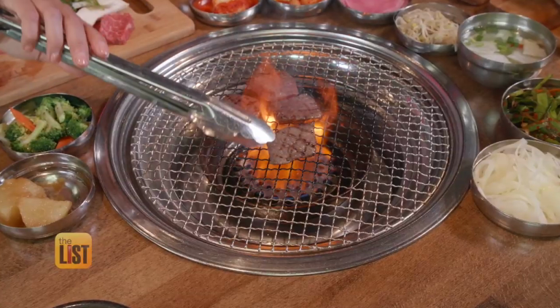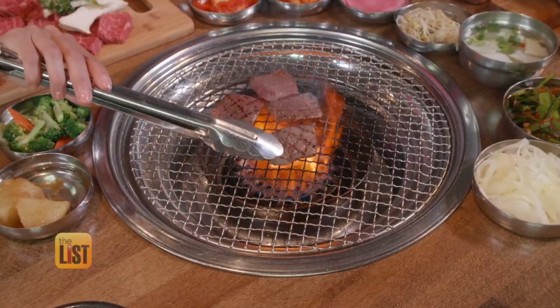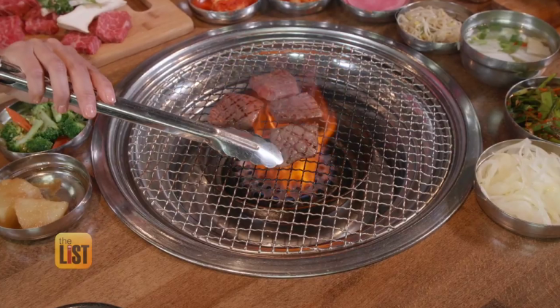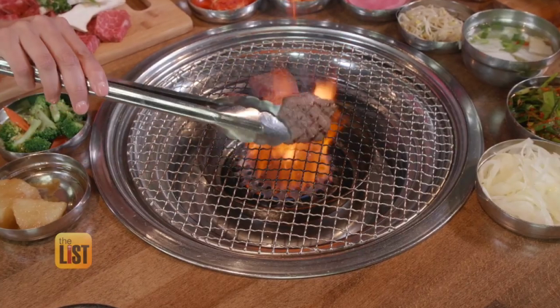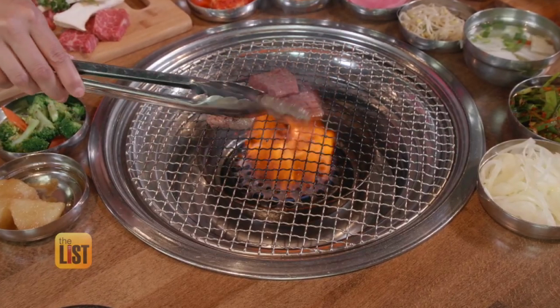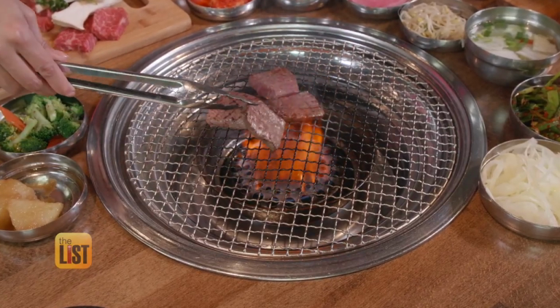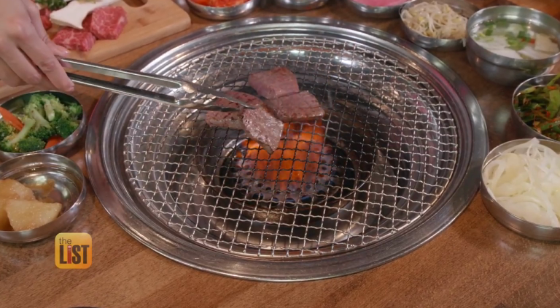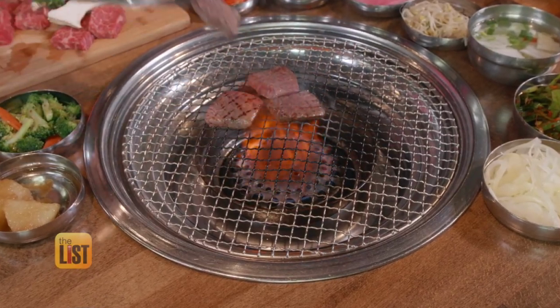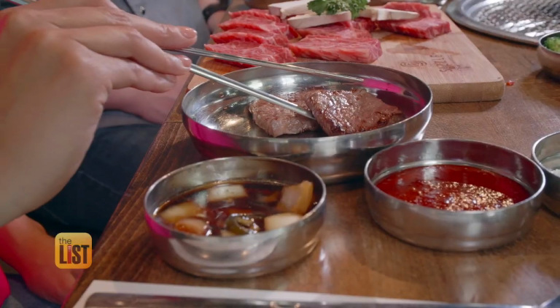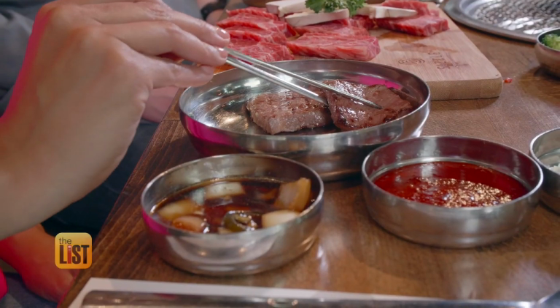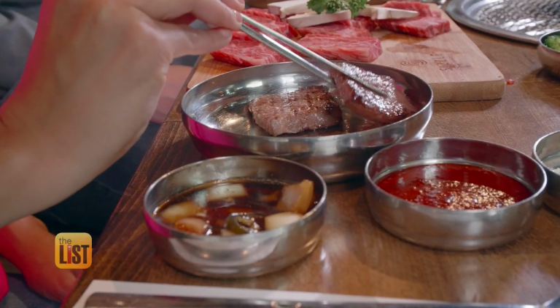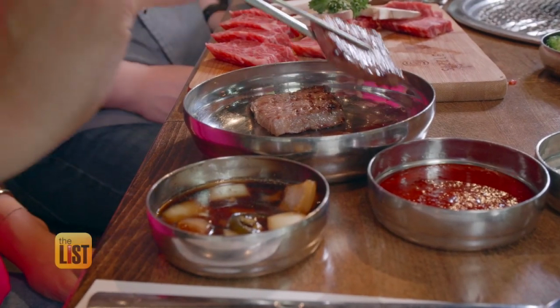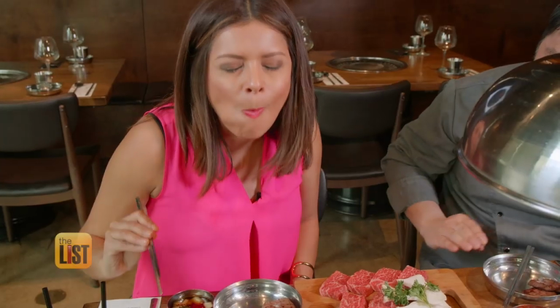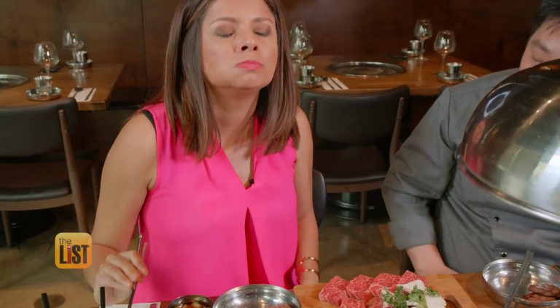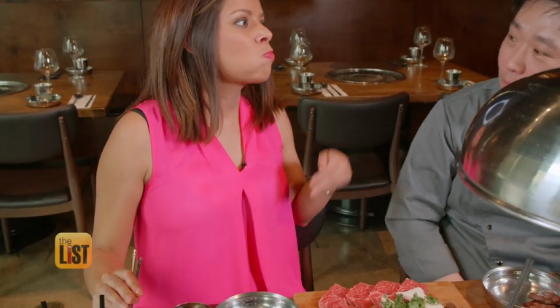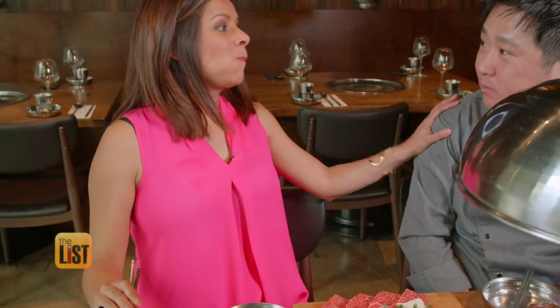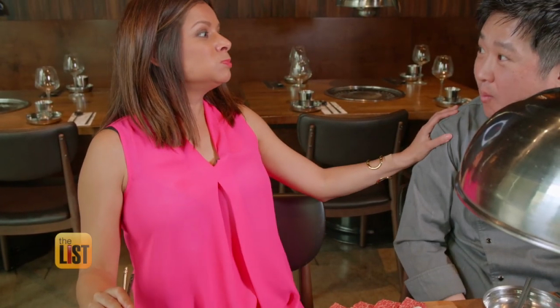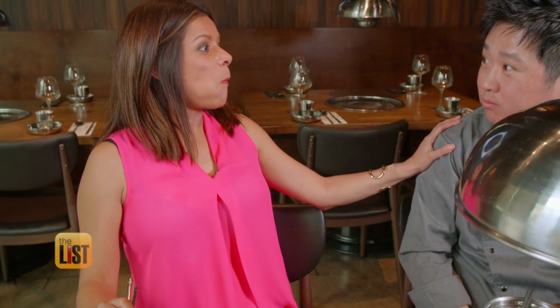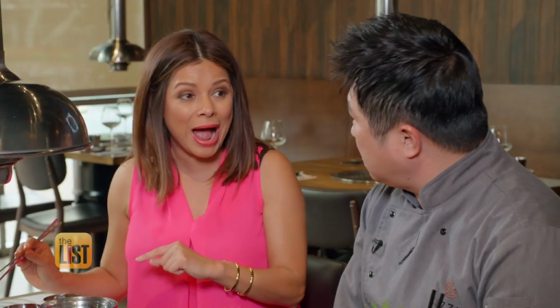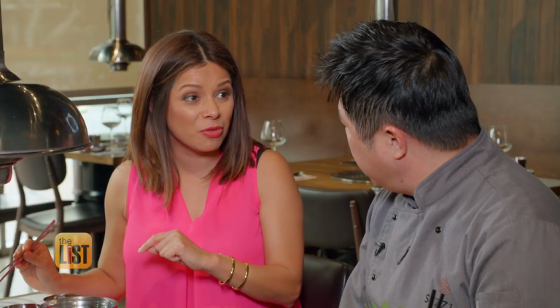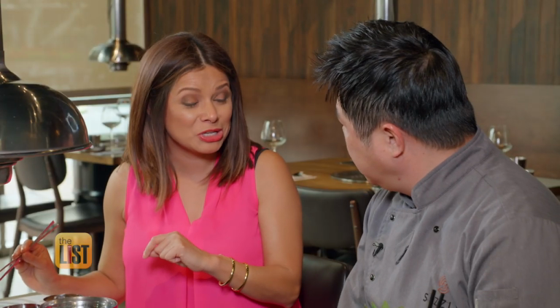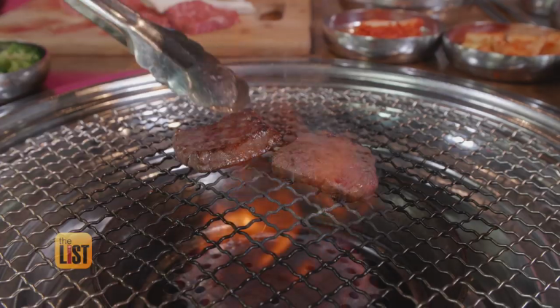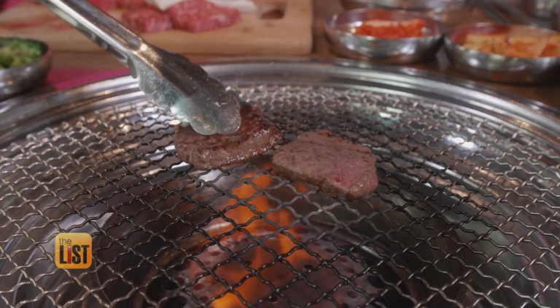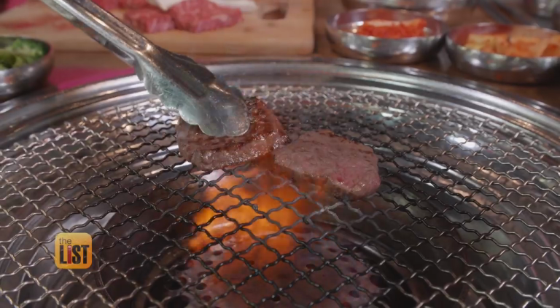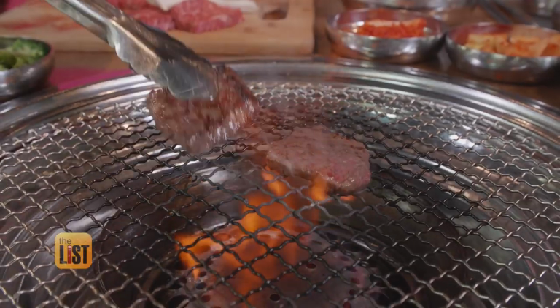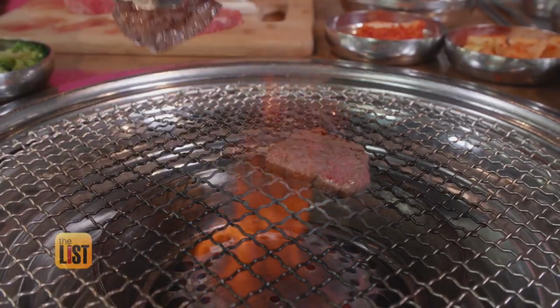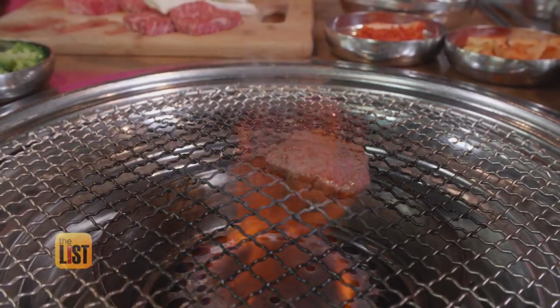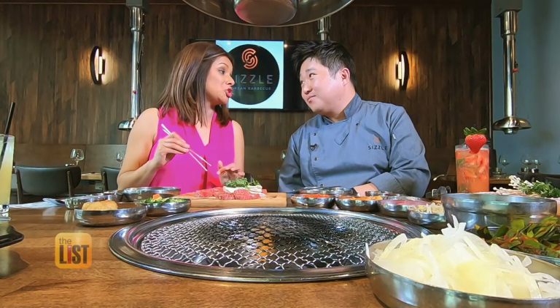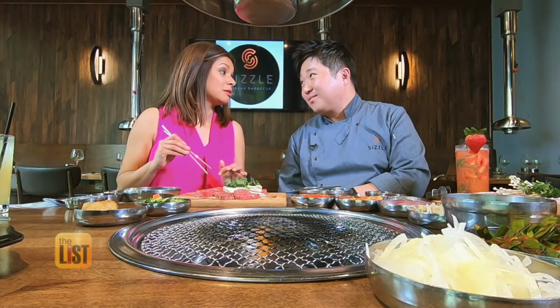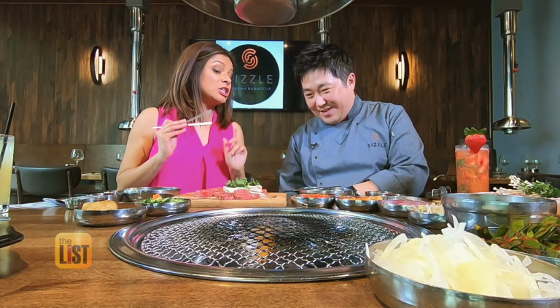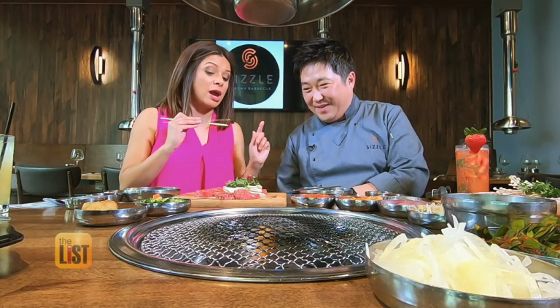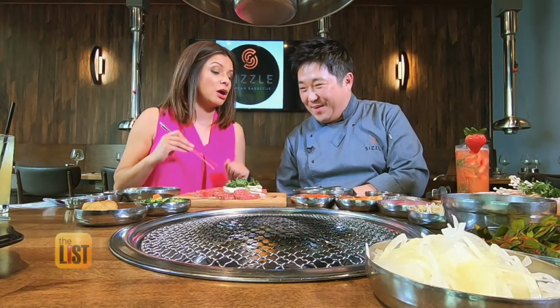Oh, this one's done. And the flavor — well, I think my face says it all. Wow, that is so tender. It's magic.